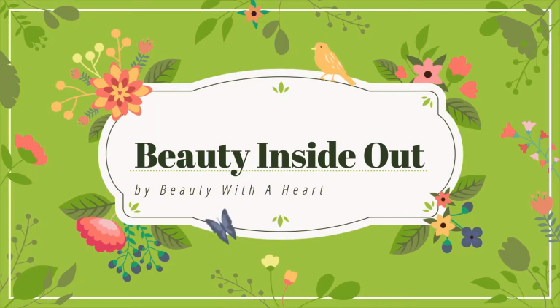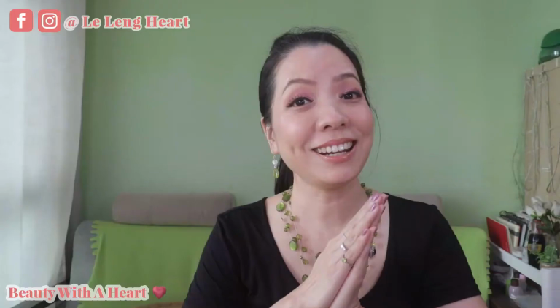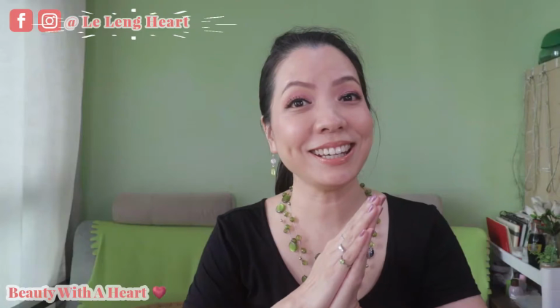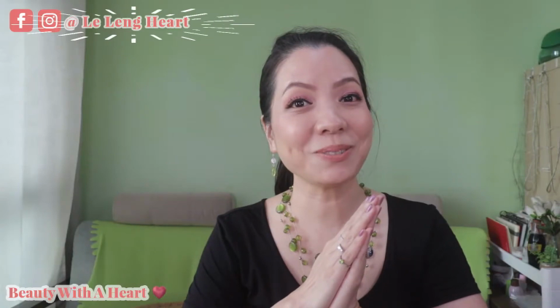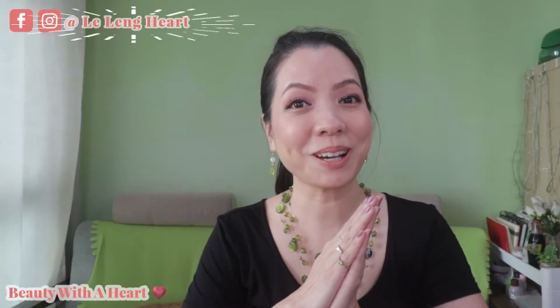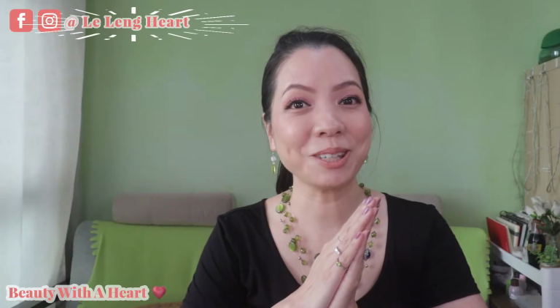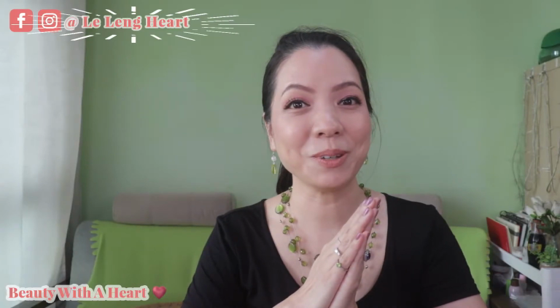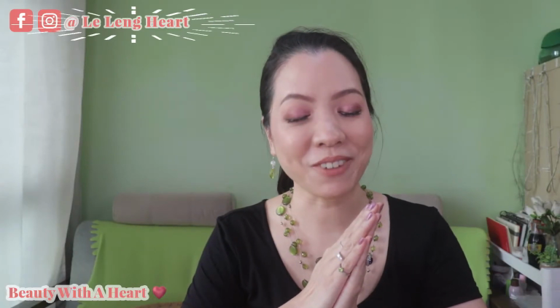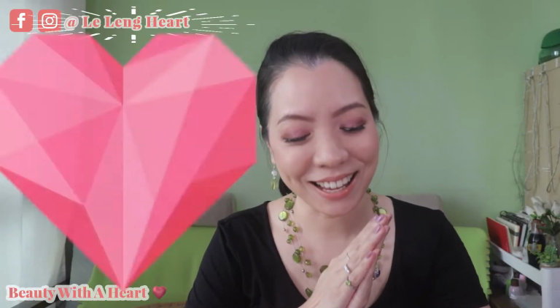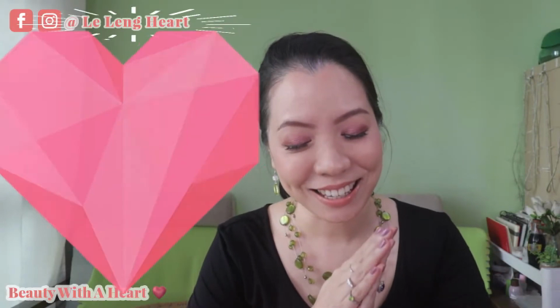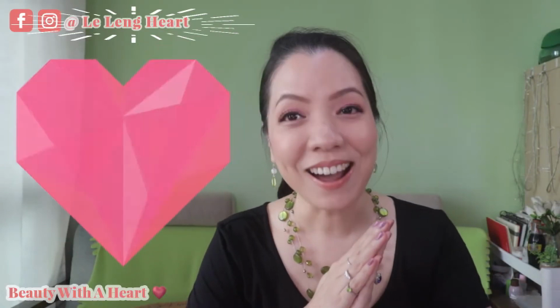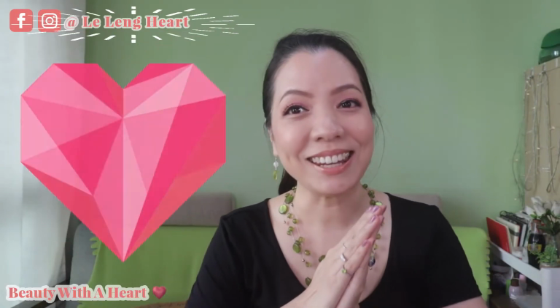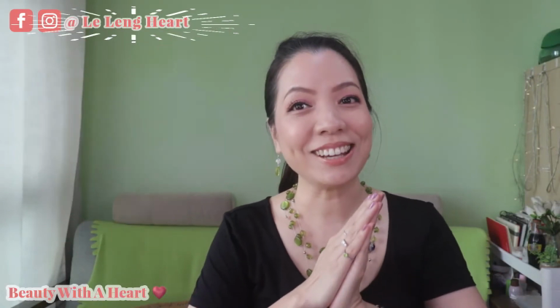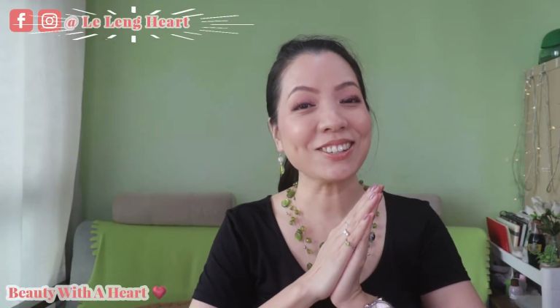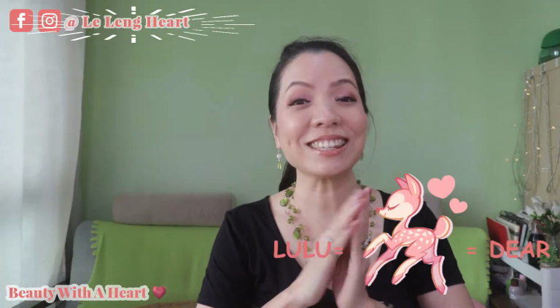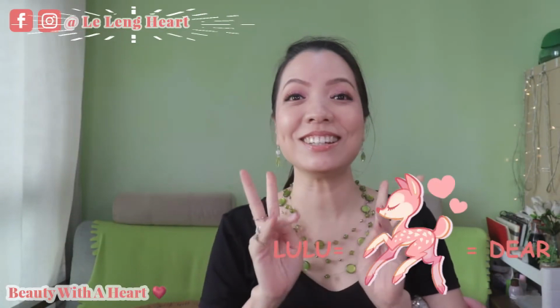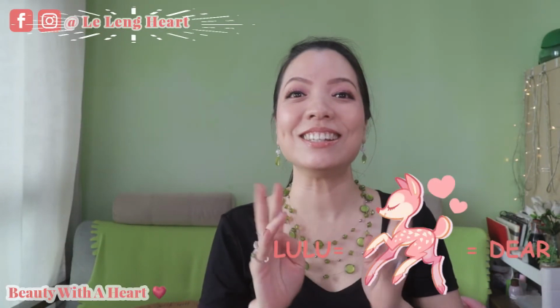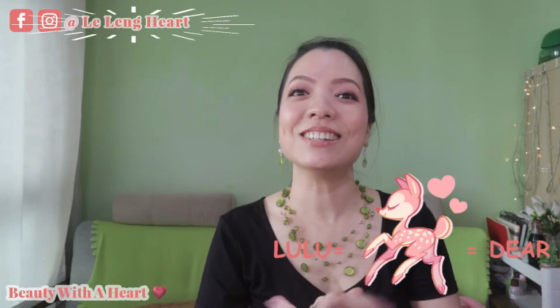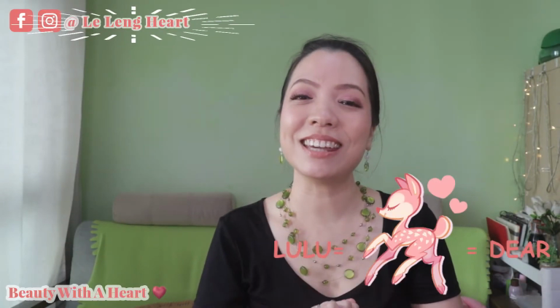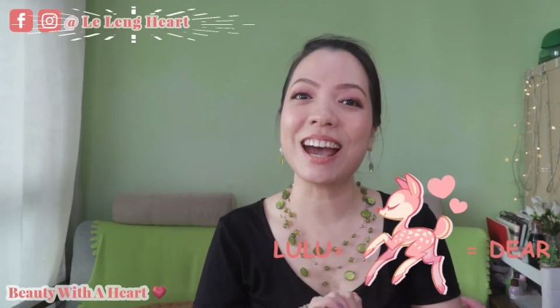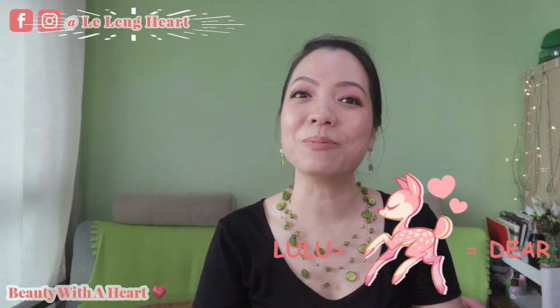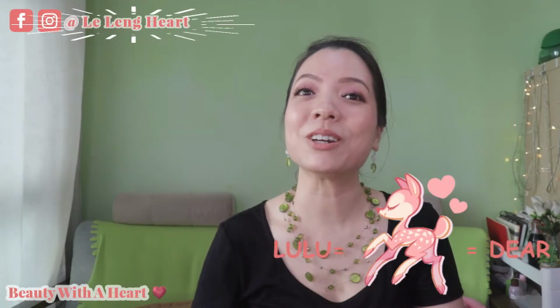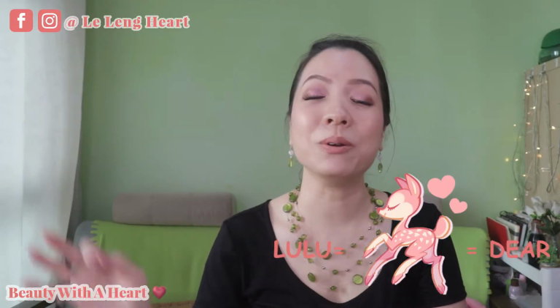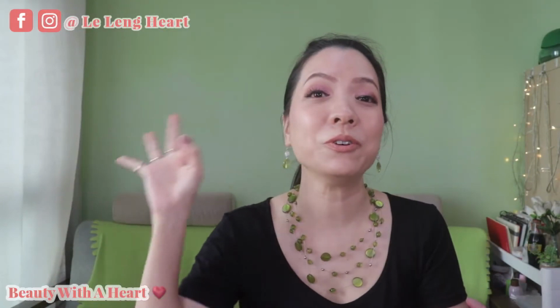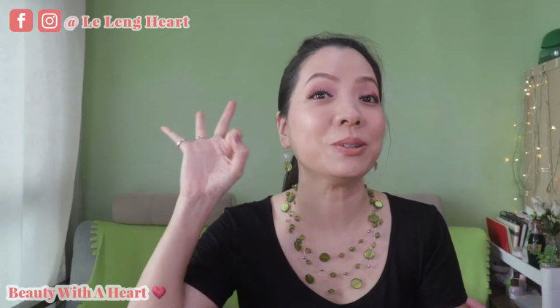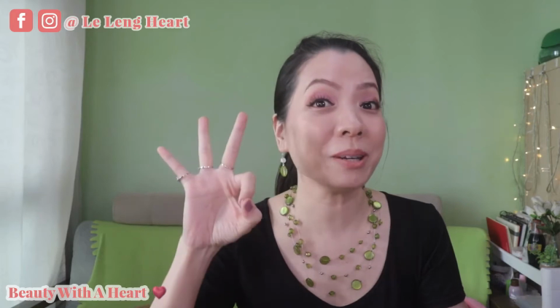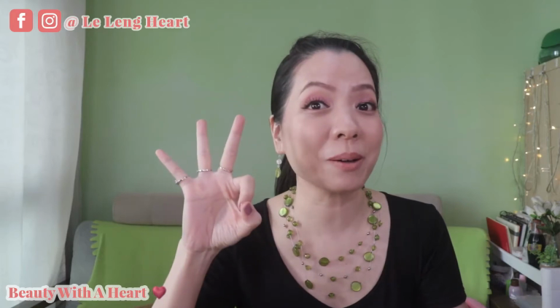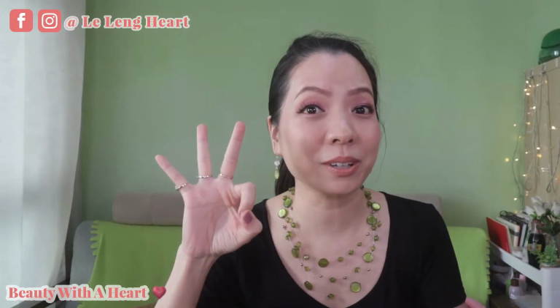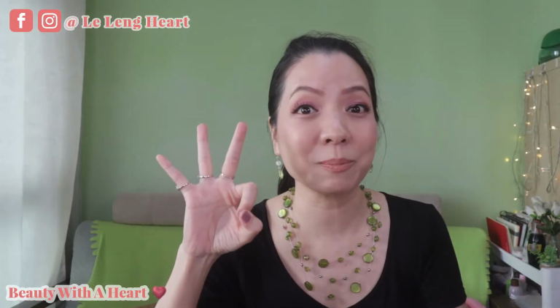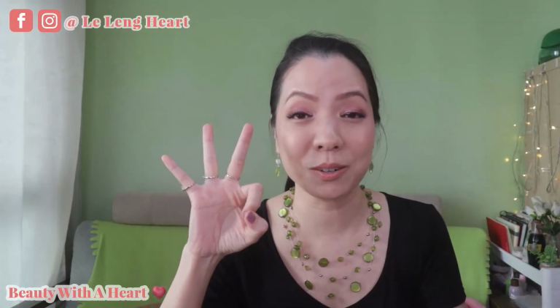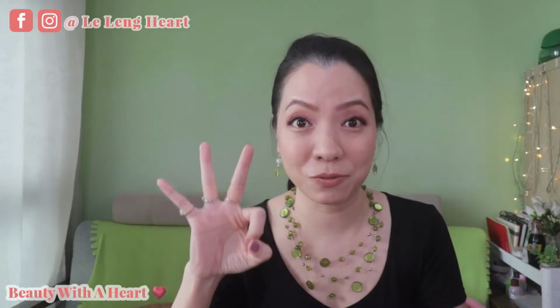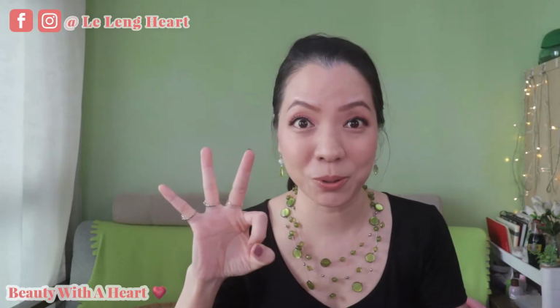Hello Dears, welcome to Beauty for Heart. I'm D-Lane Azana. Today I'll be sharing the 3 makeup product speedy review.